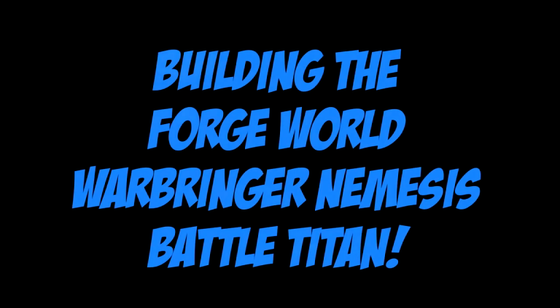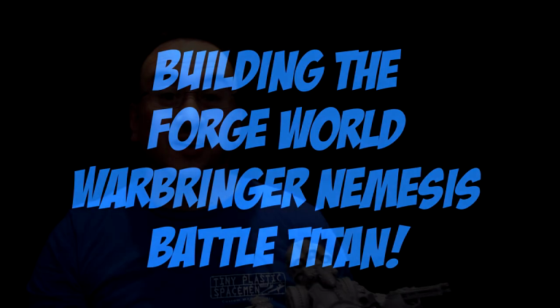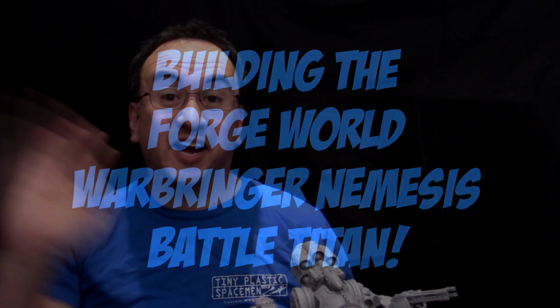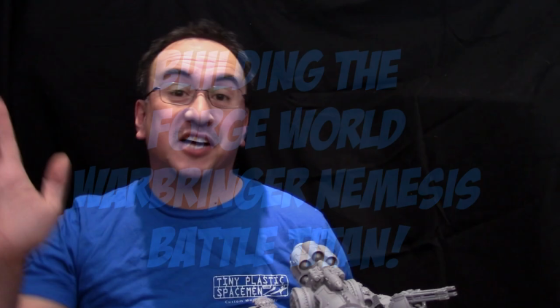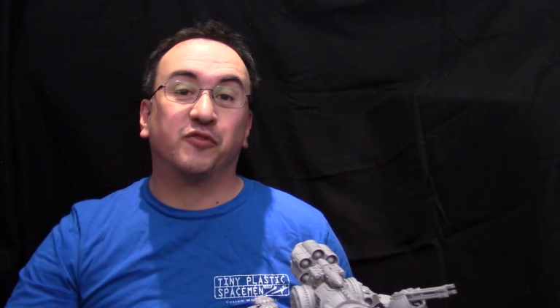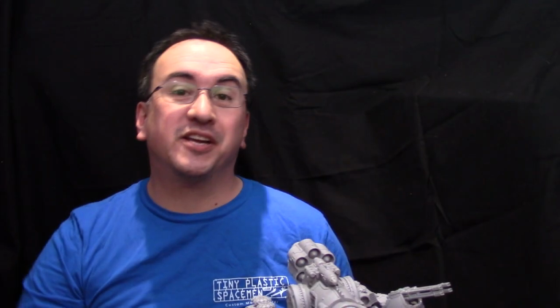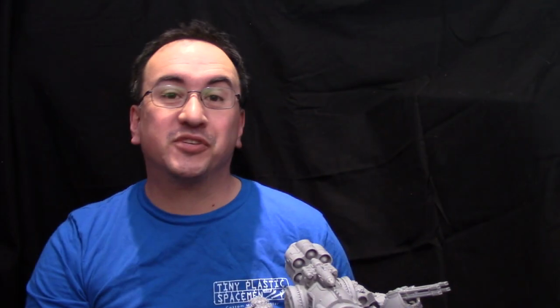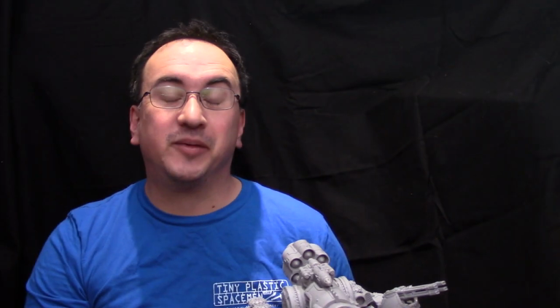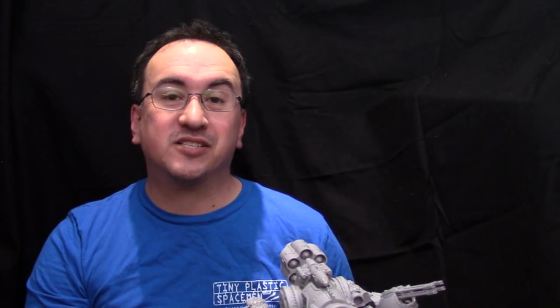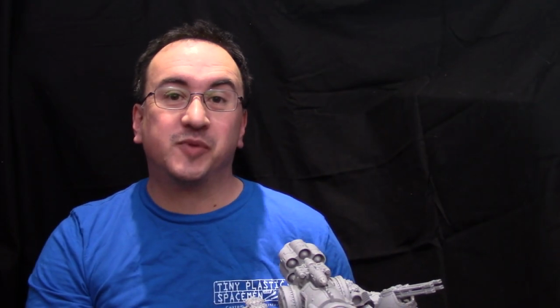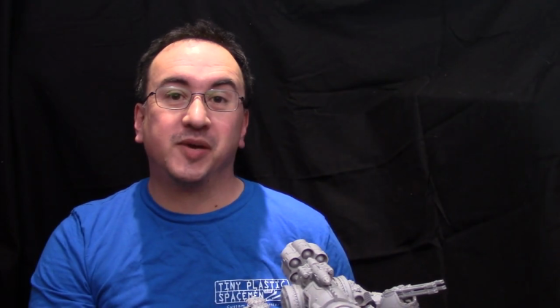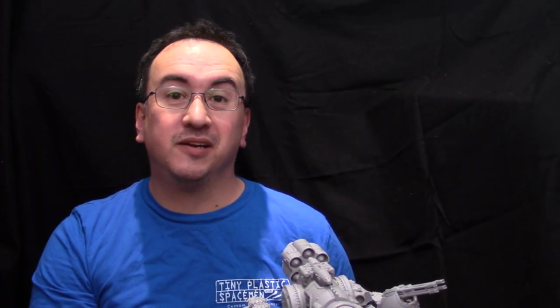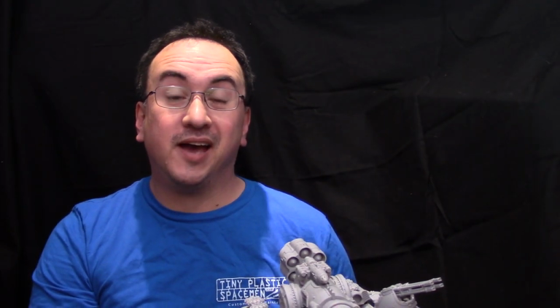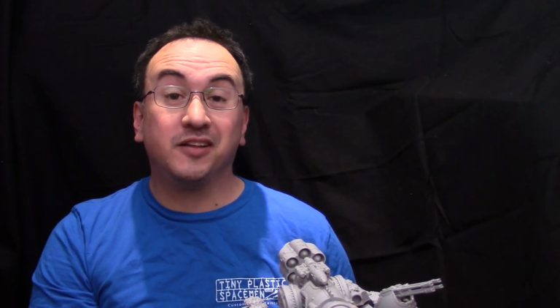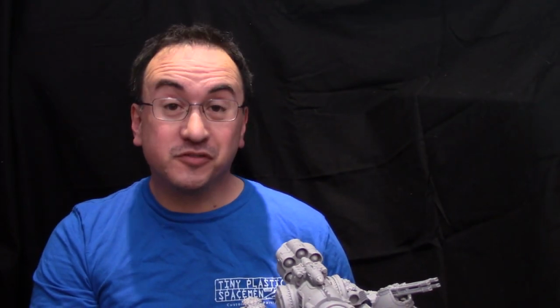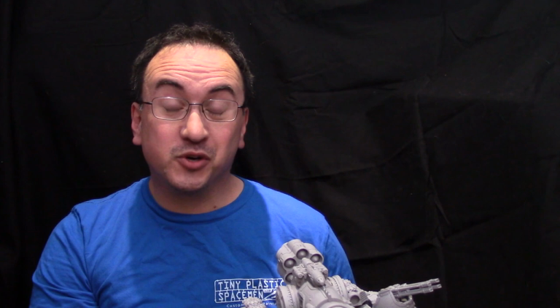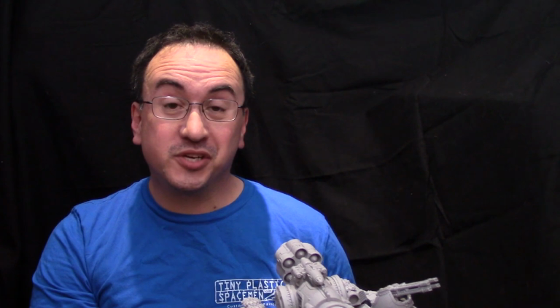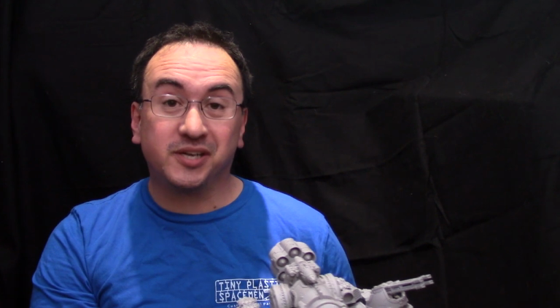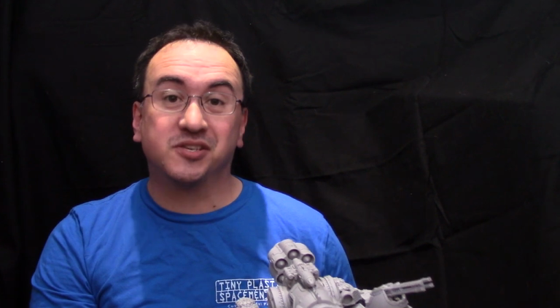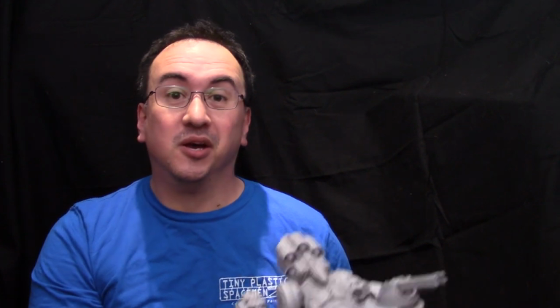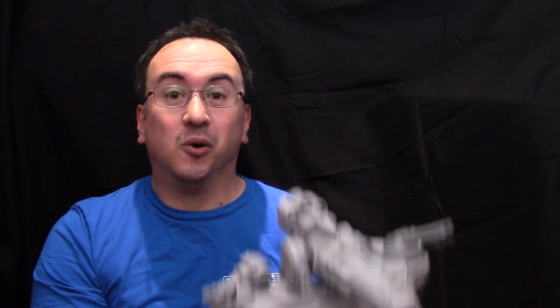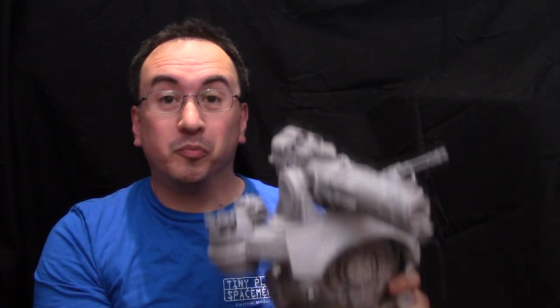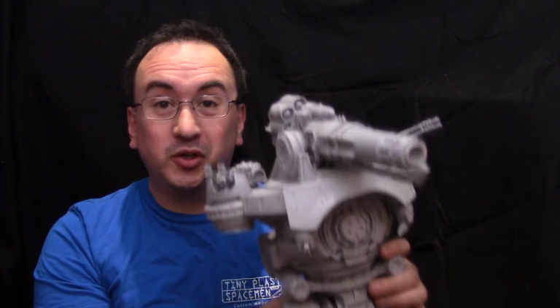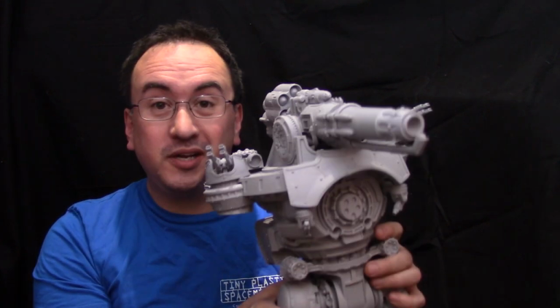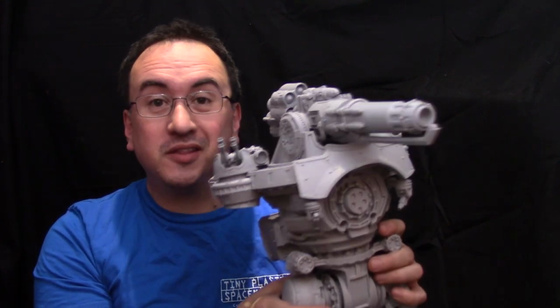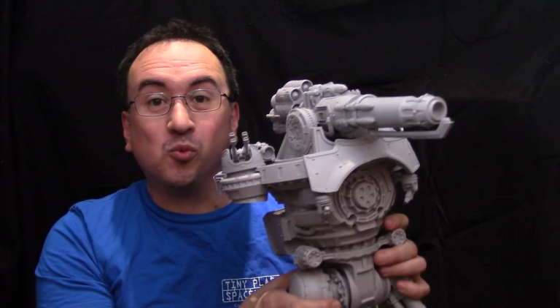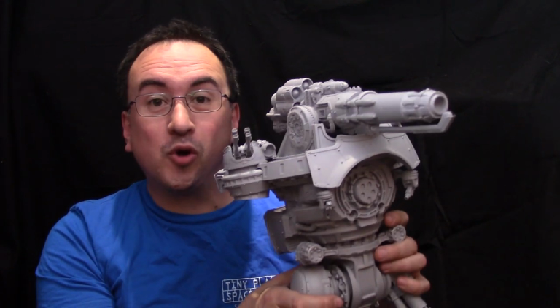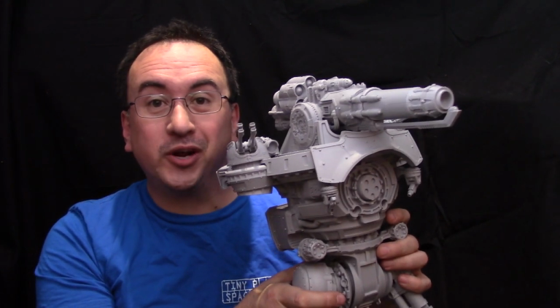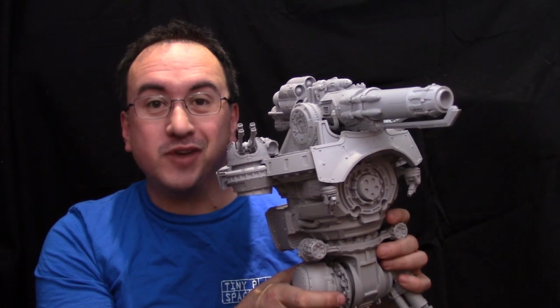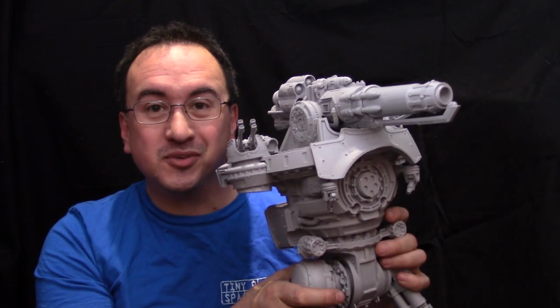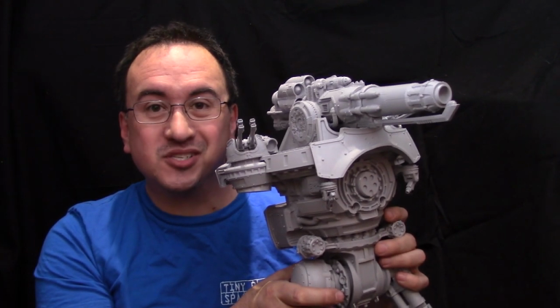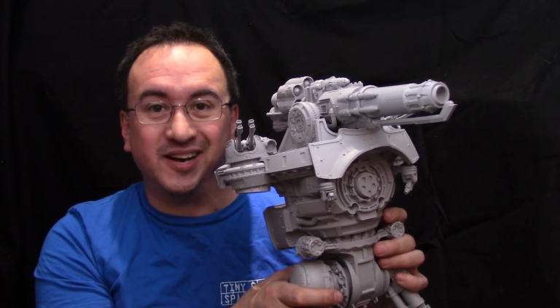Hi guys, Frank here with Tiny Plastic Spaceman, and in this video series we're building the Warbringer Nemesis Titan.